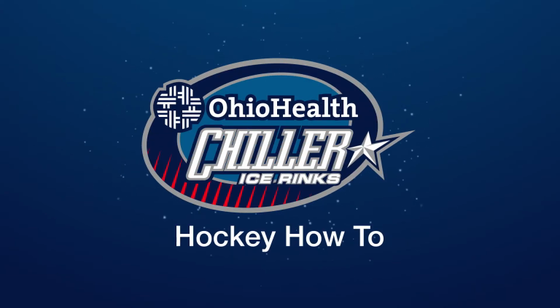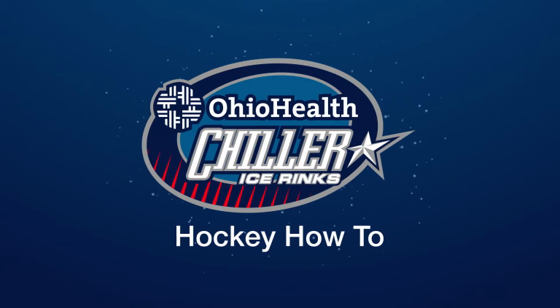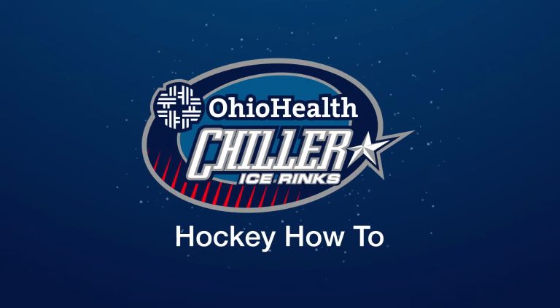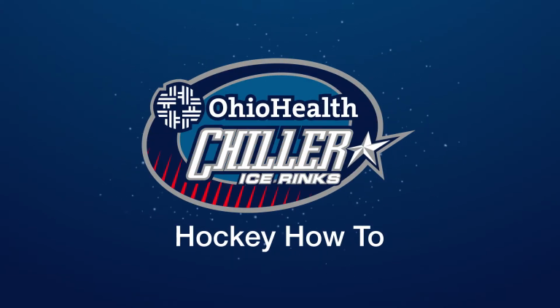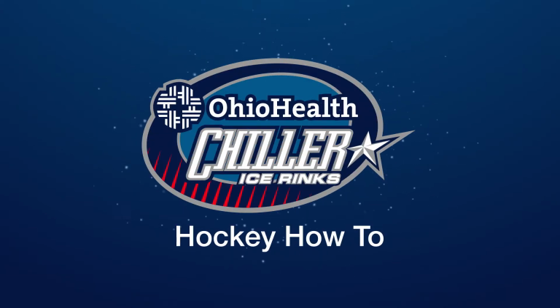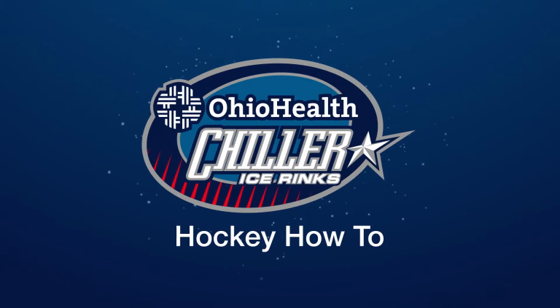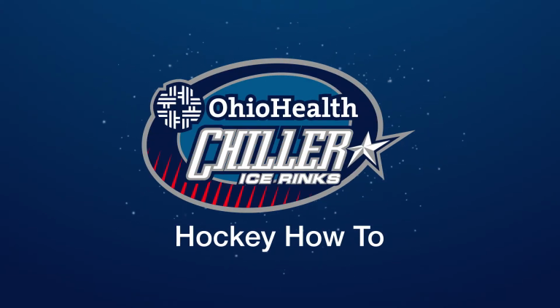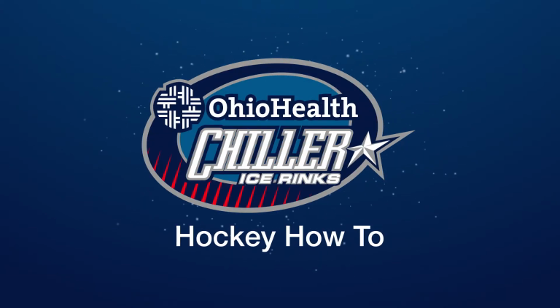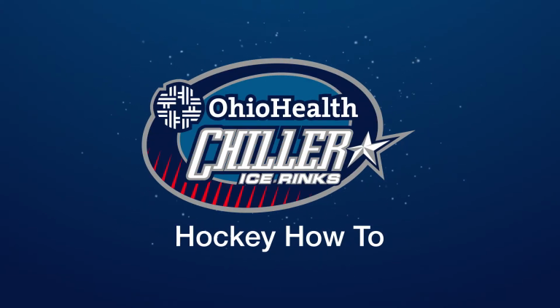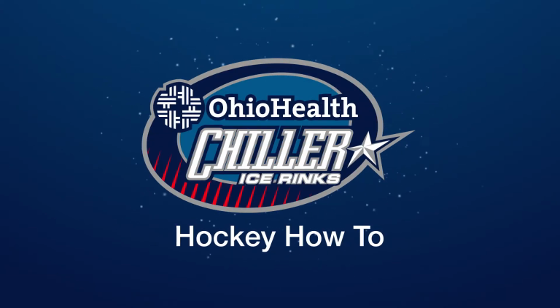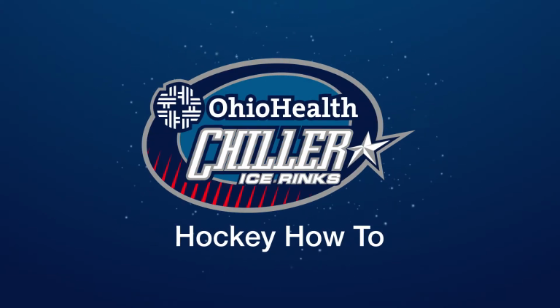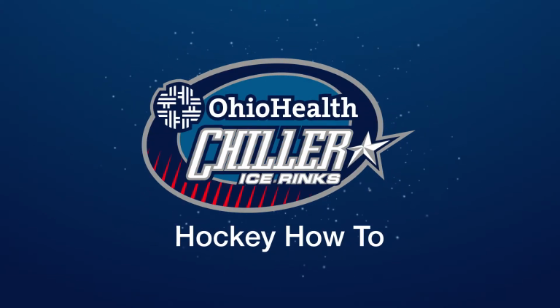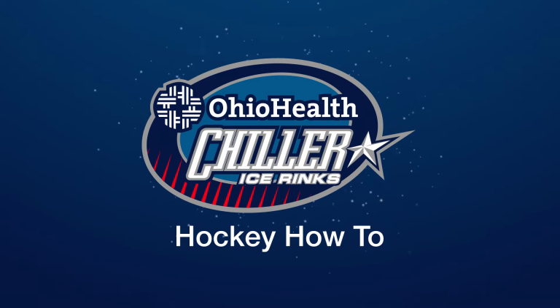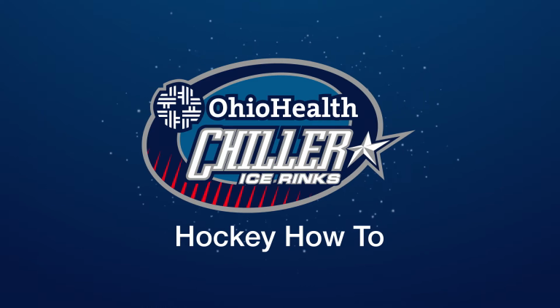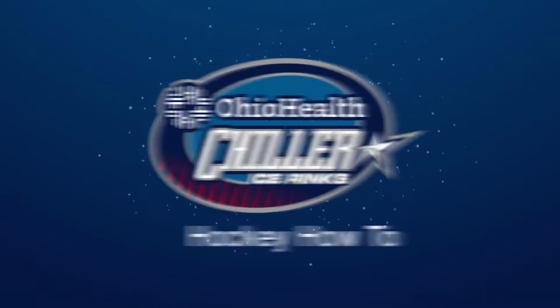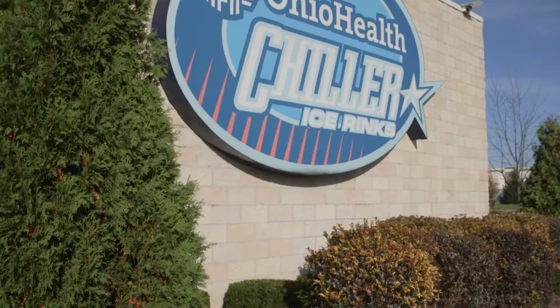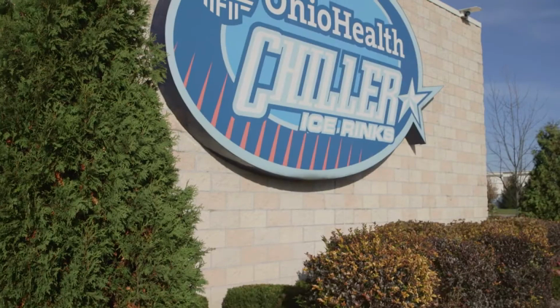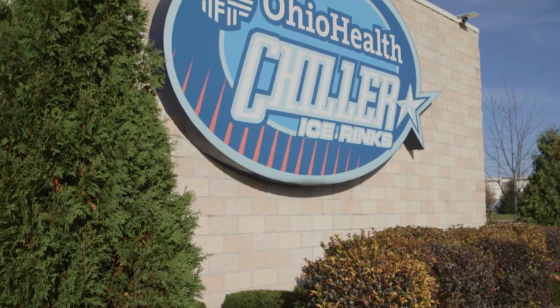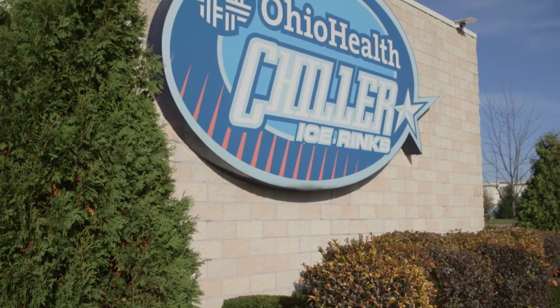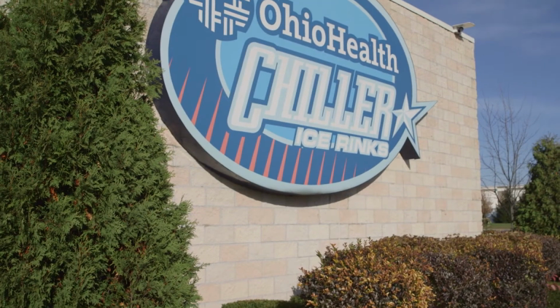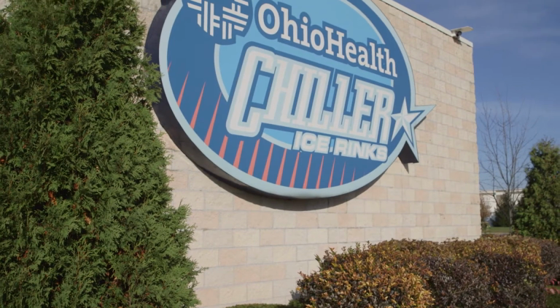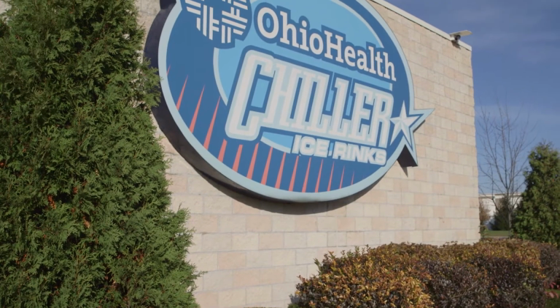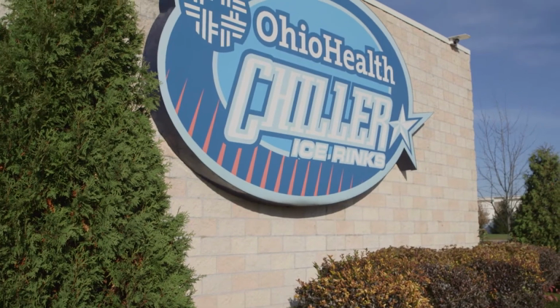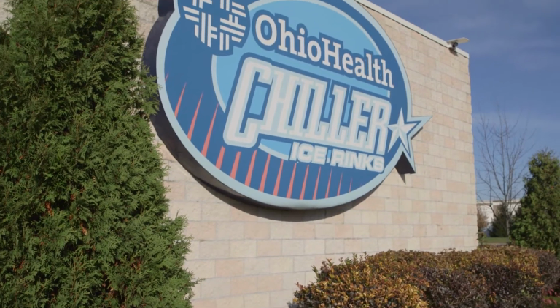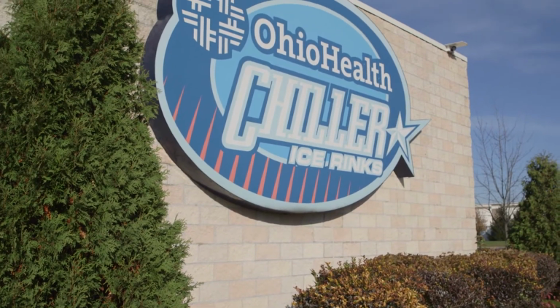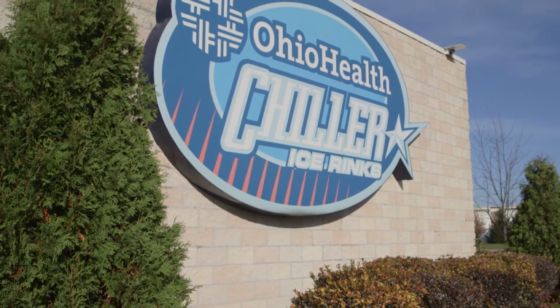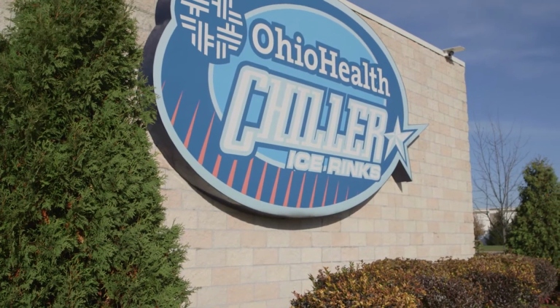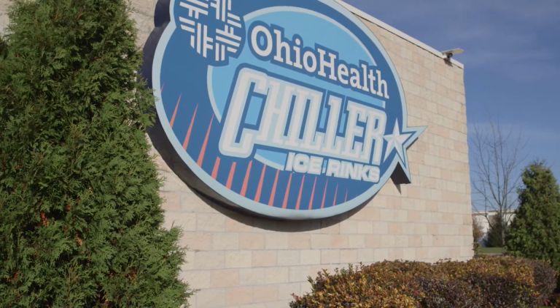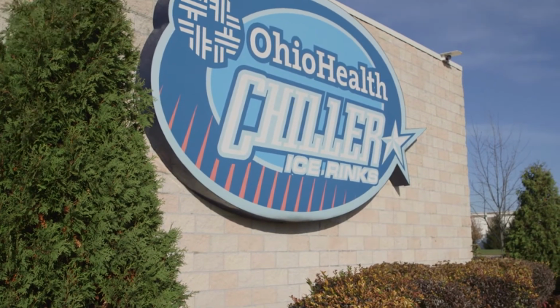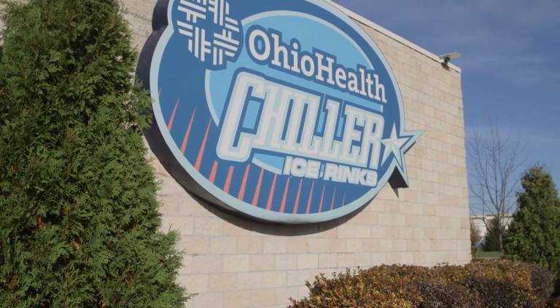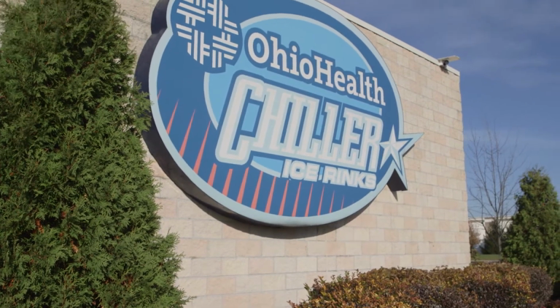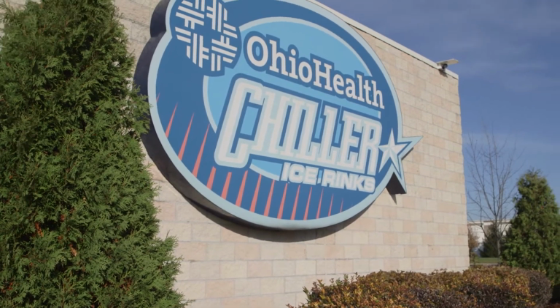Welcome to our hockey how-to video, an introduction to getting started in hockey at a Chiller location.